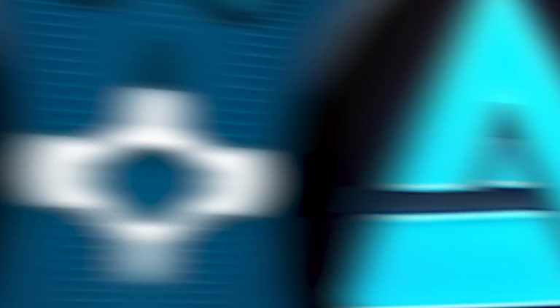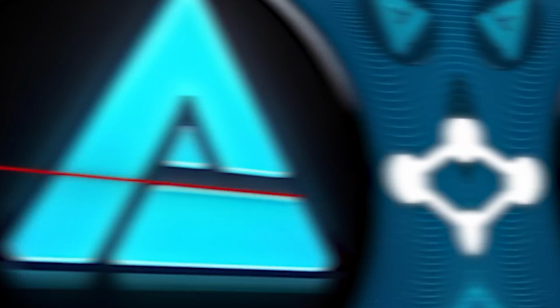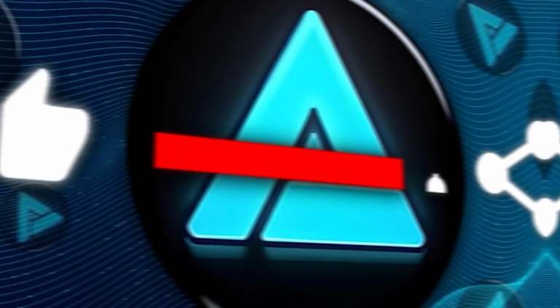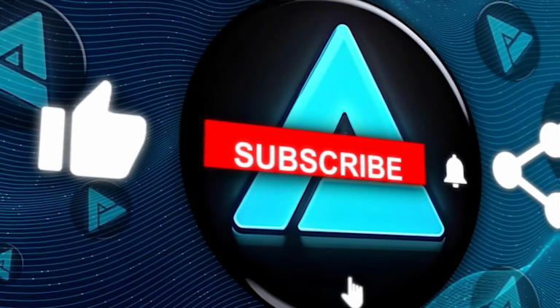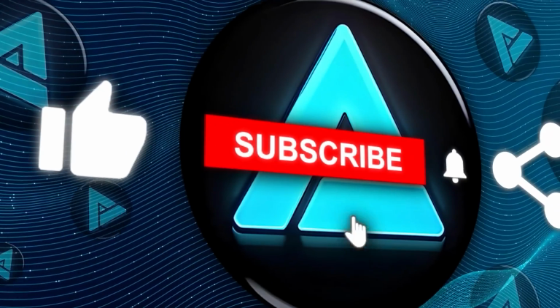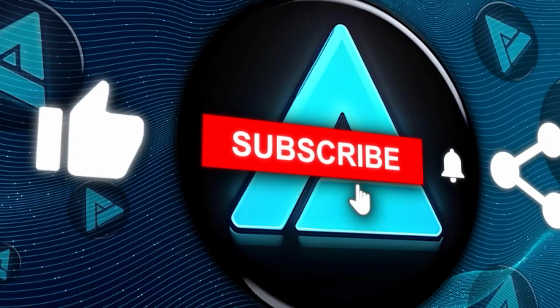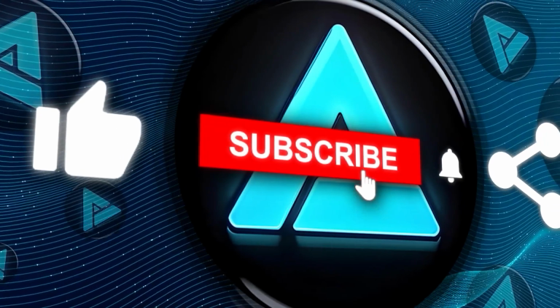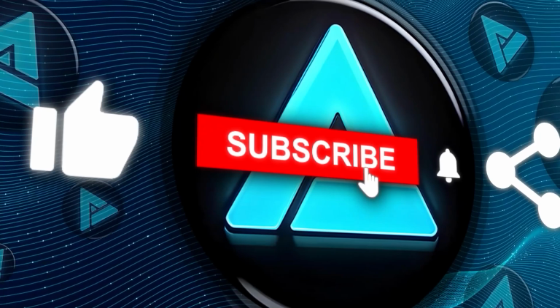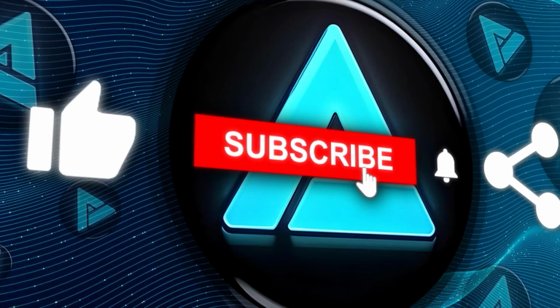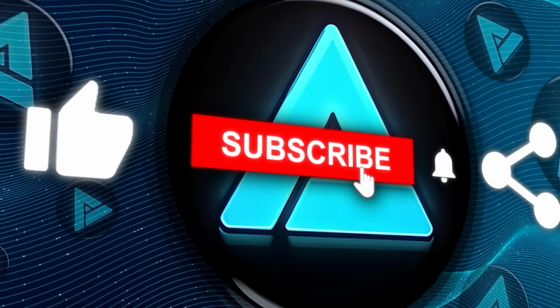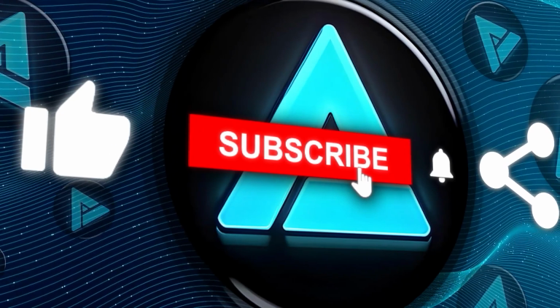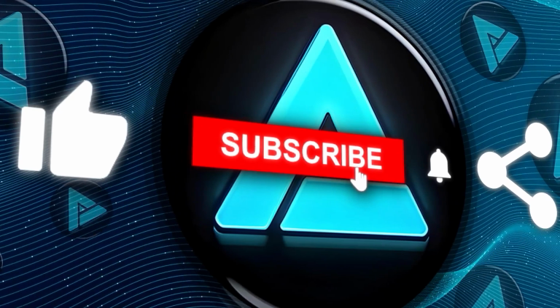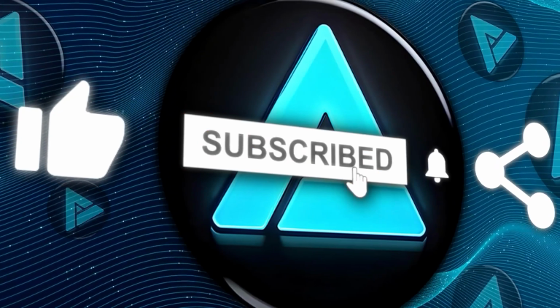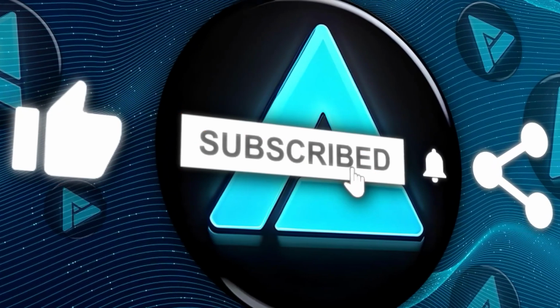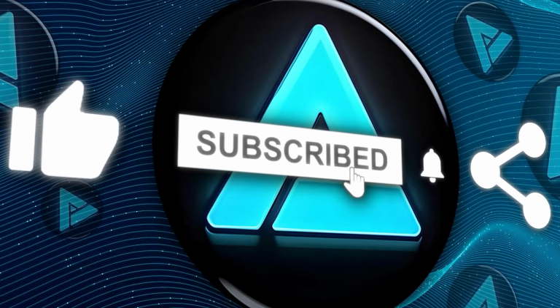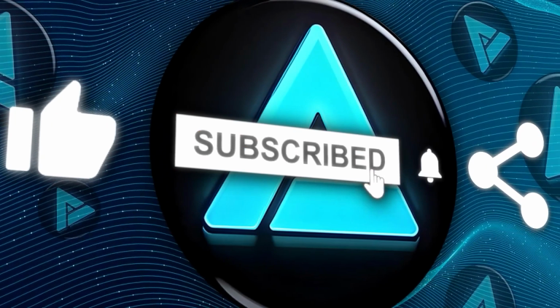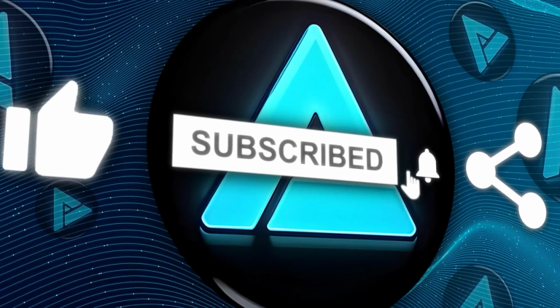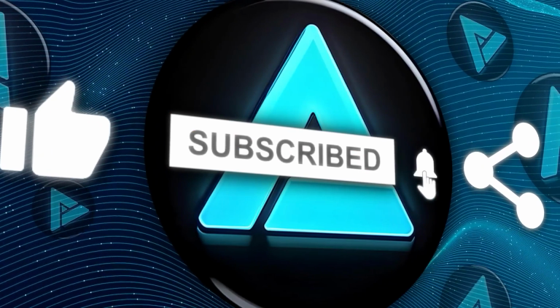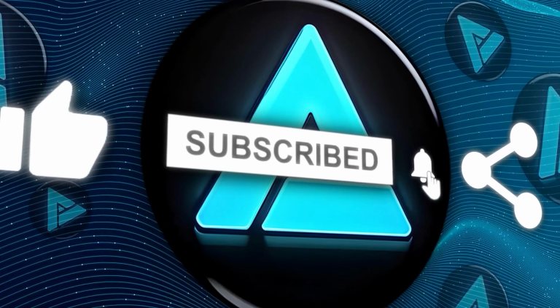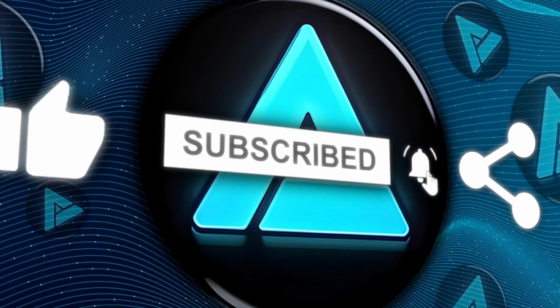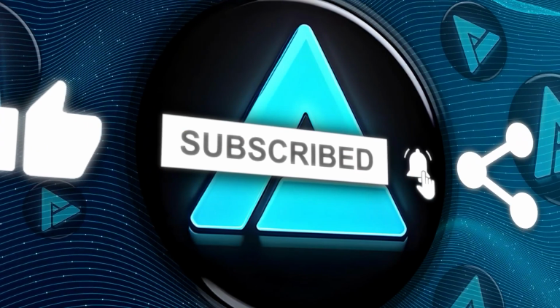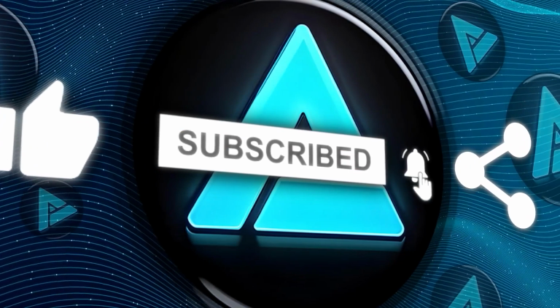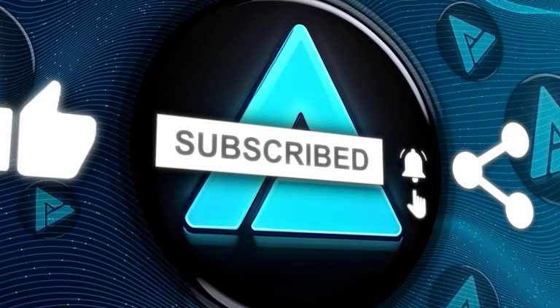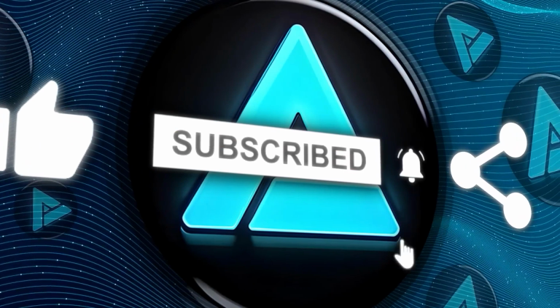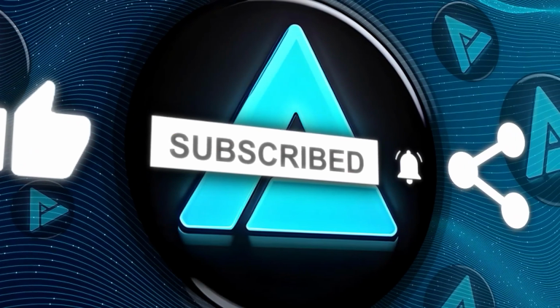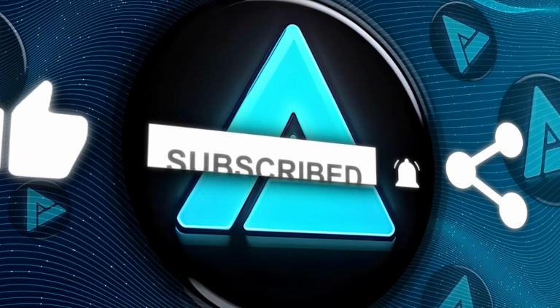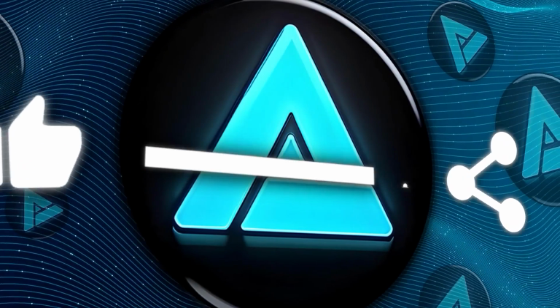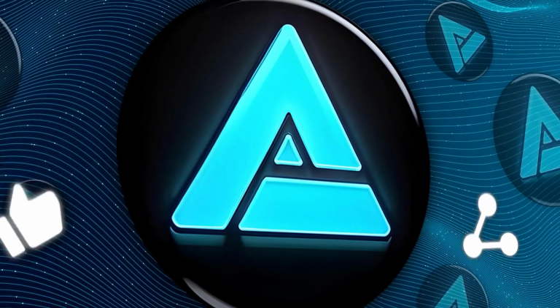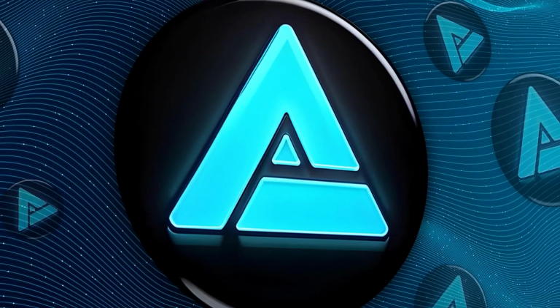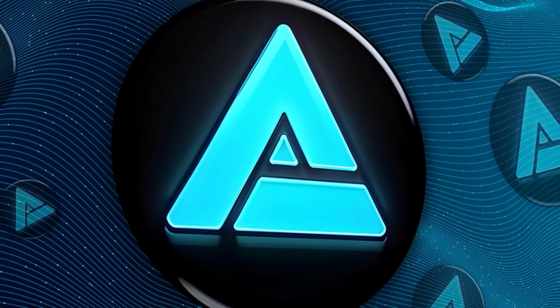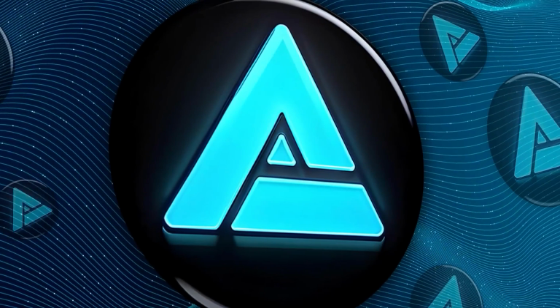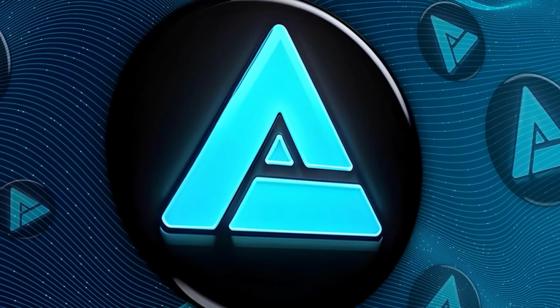Alright, don't forget to hit that subscribe button for more updates. Thanks for tuning in, and we'll catch you in the next one.